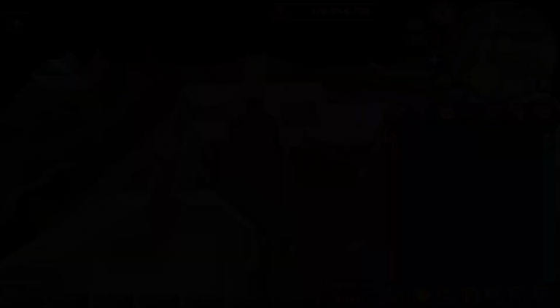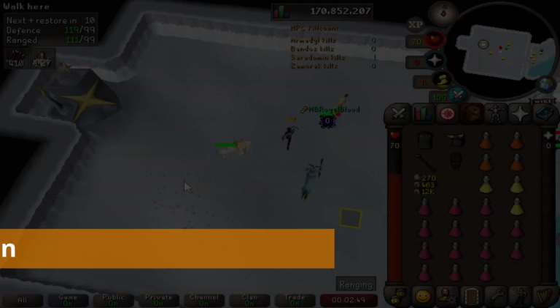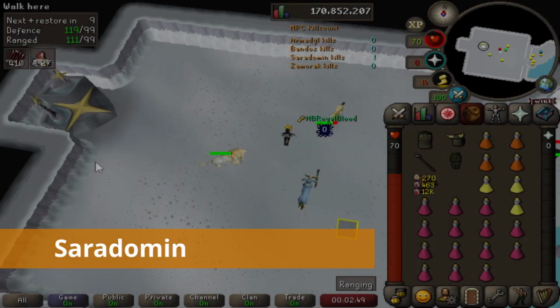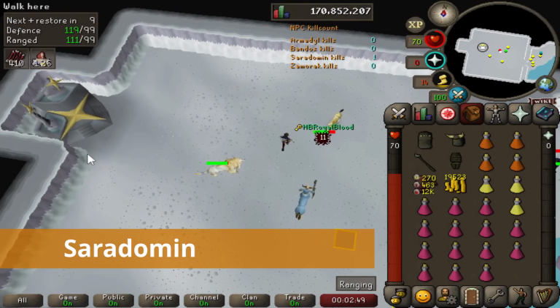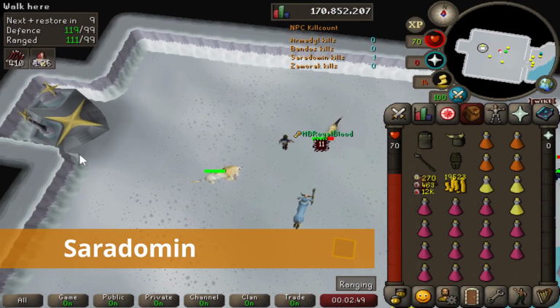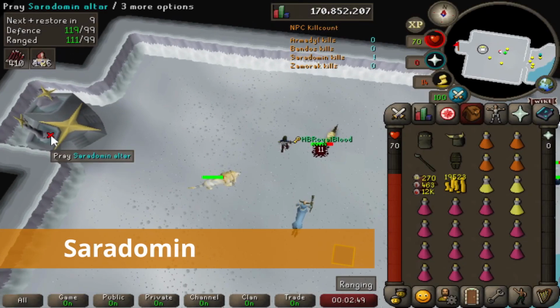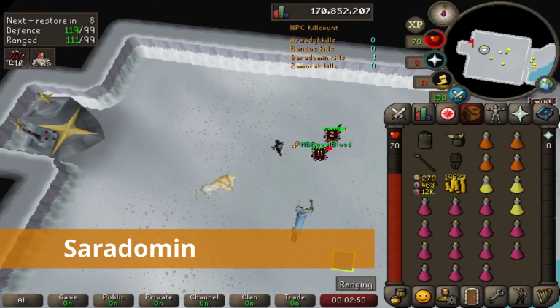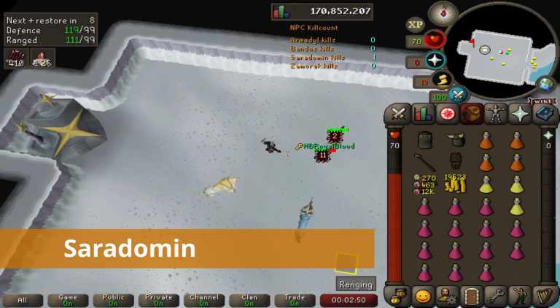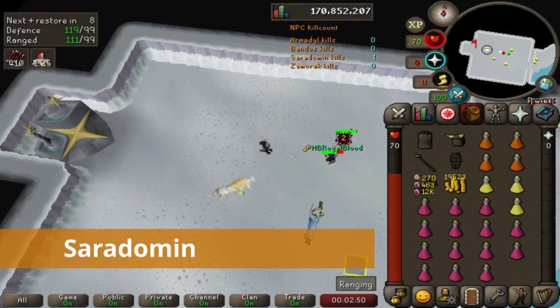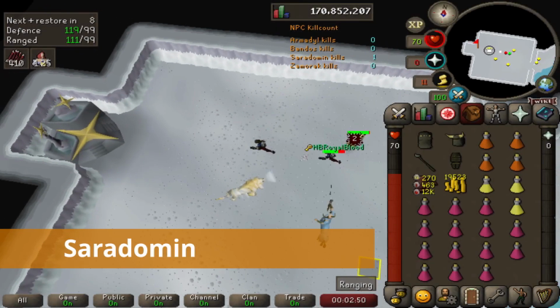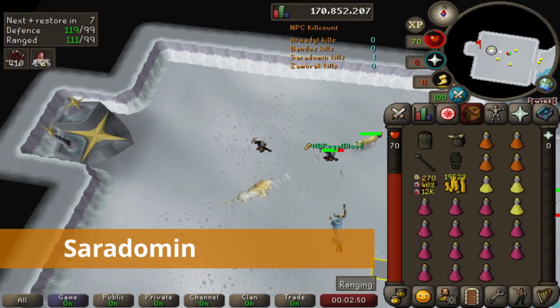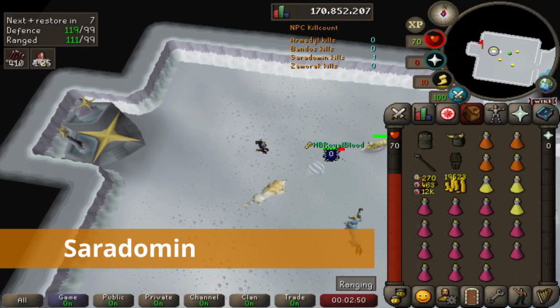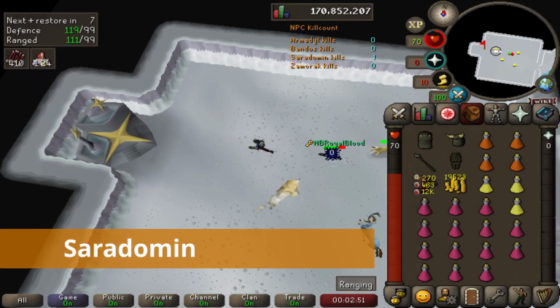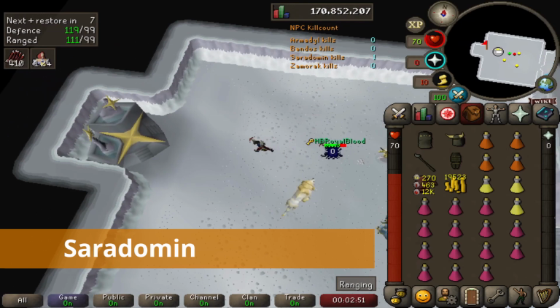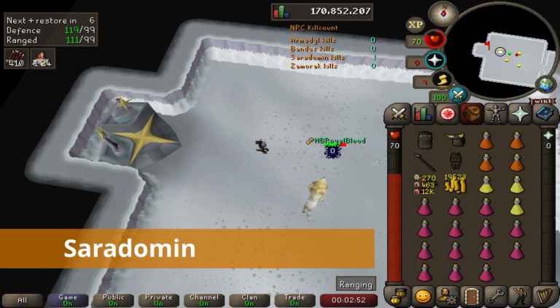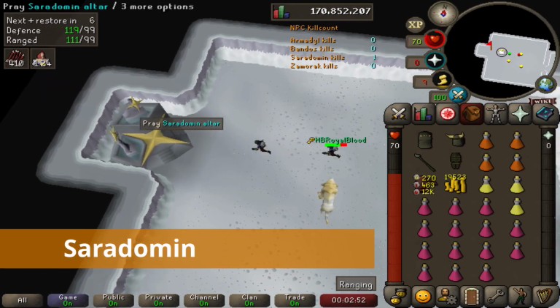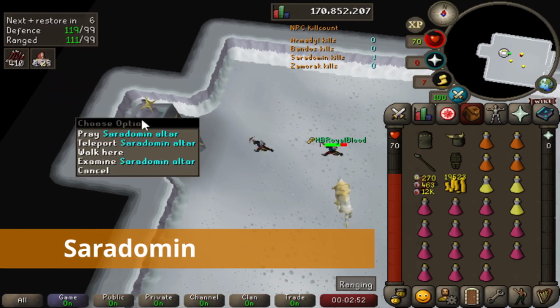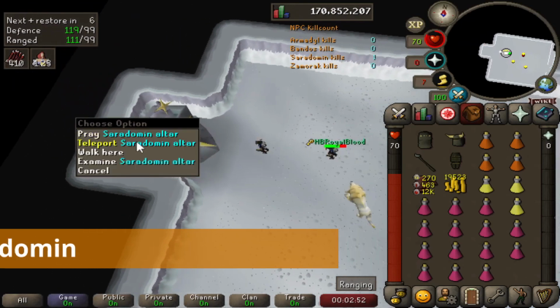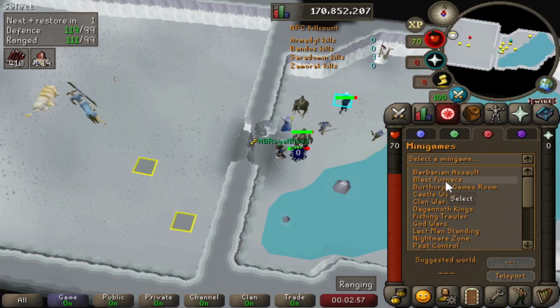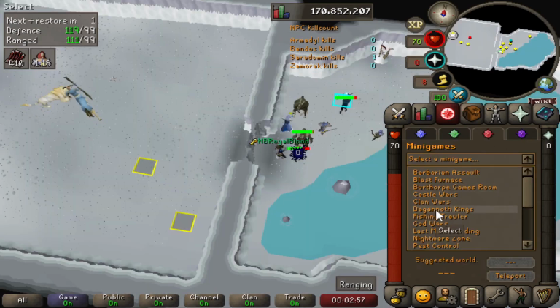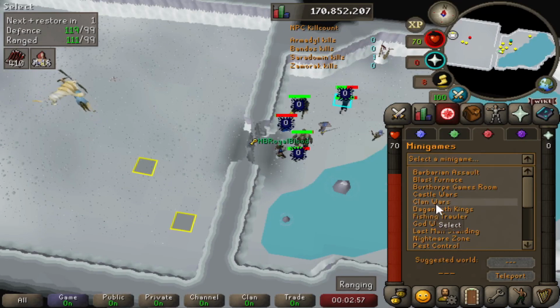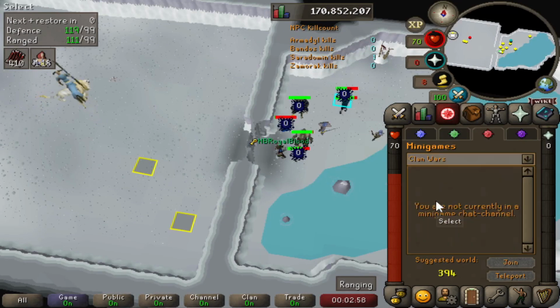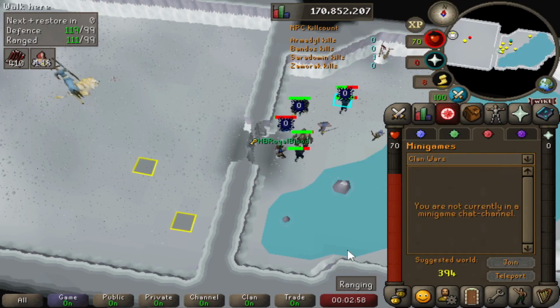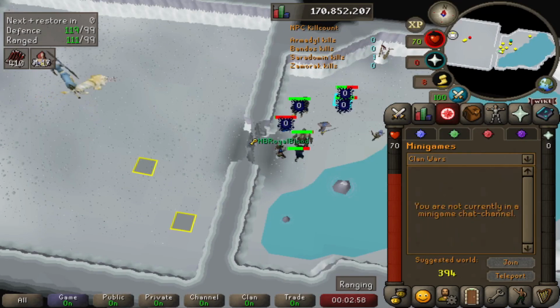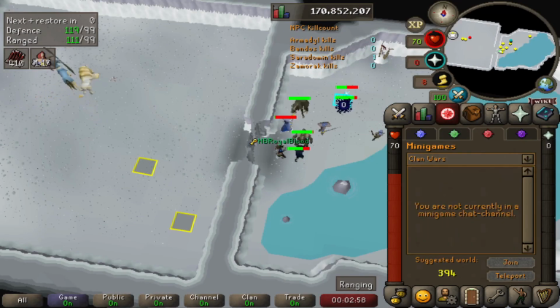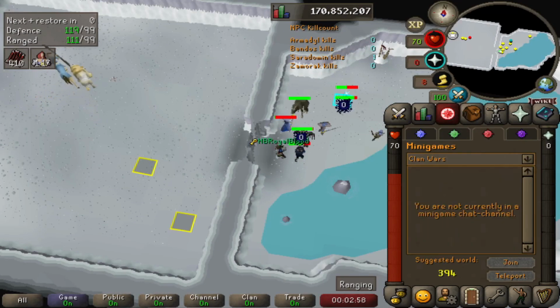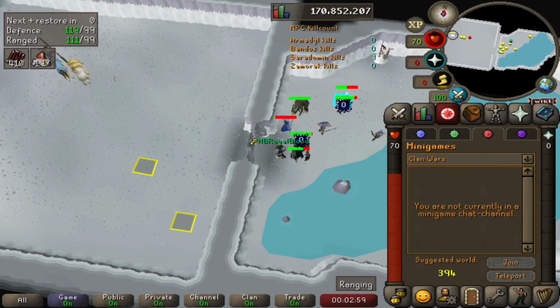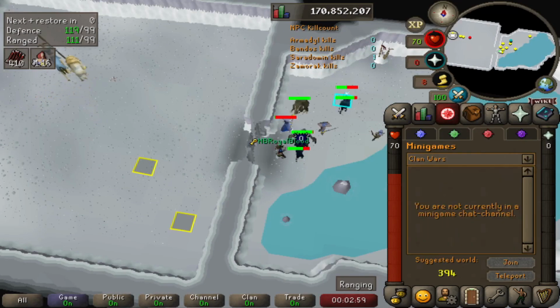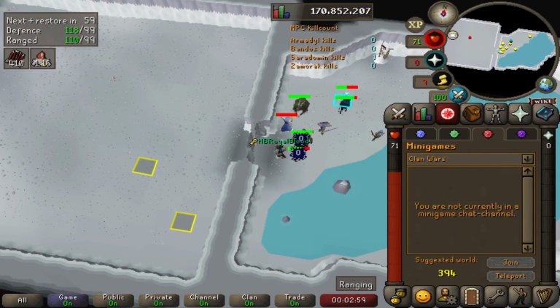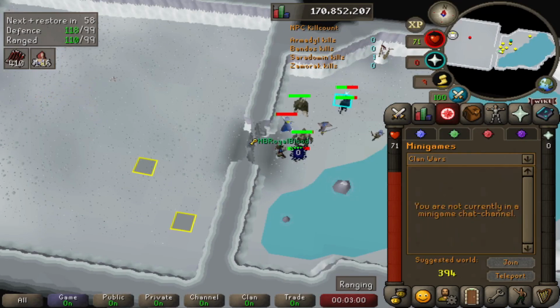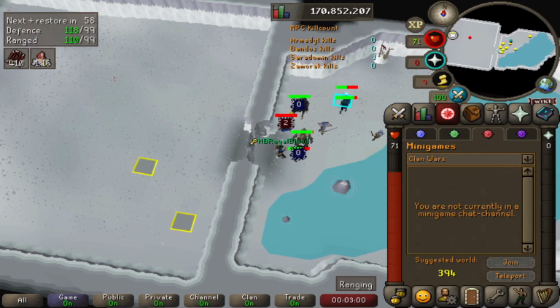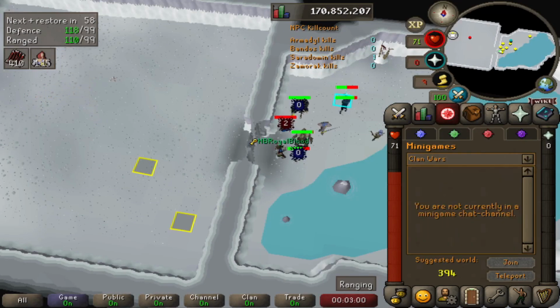And before we get into Saradomin, my dumbass forgot to bring a Book of the Dead, so I'm going to farm more Ecumenical keys.